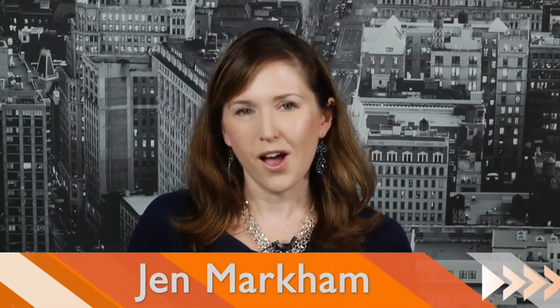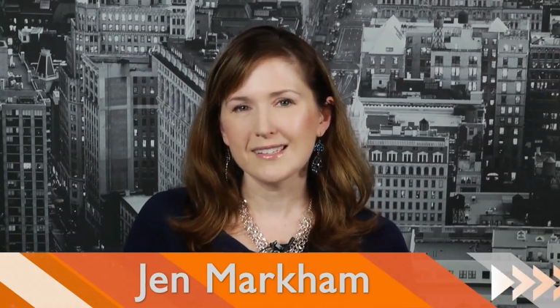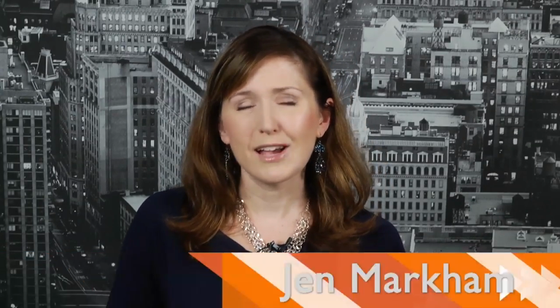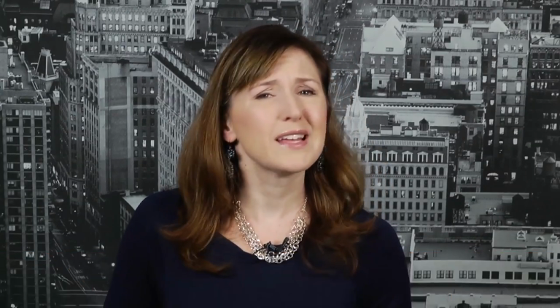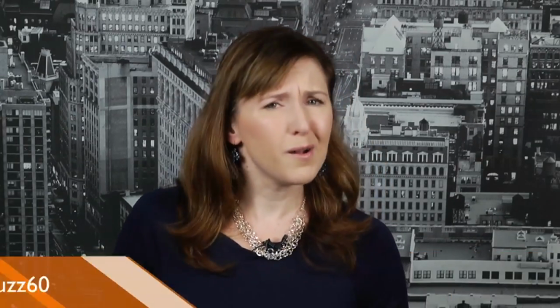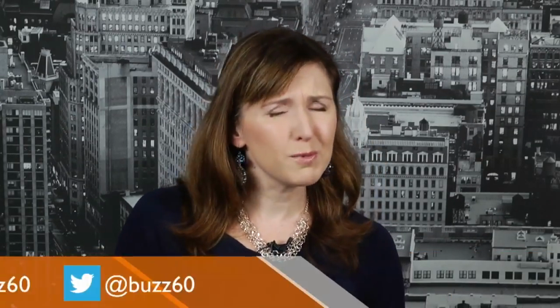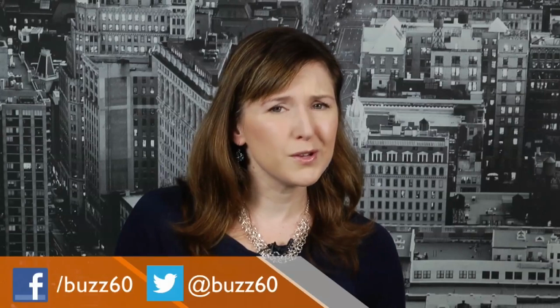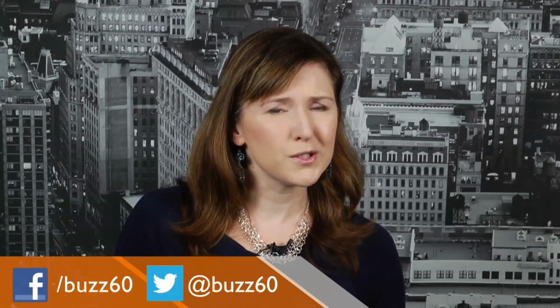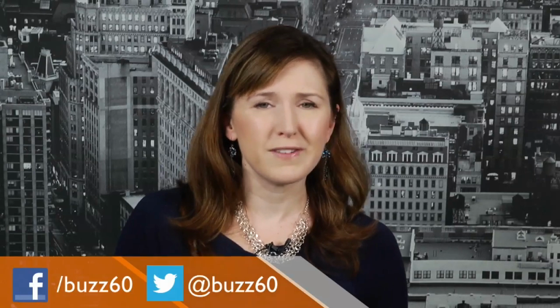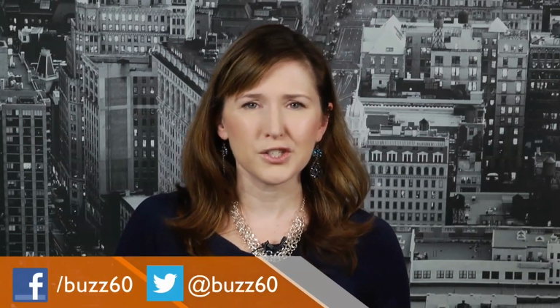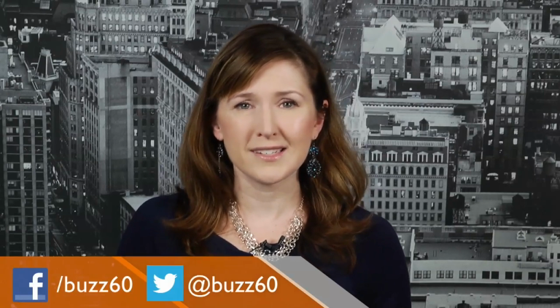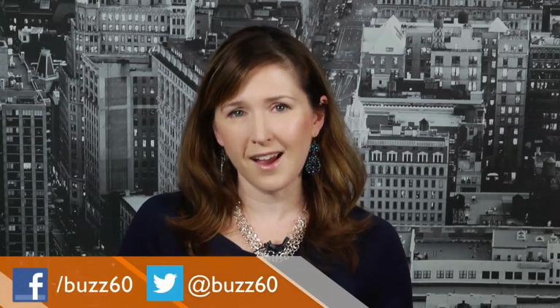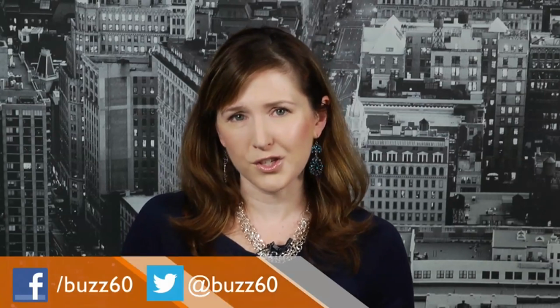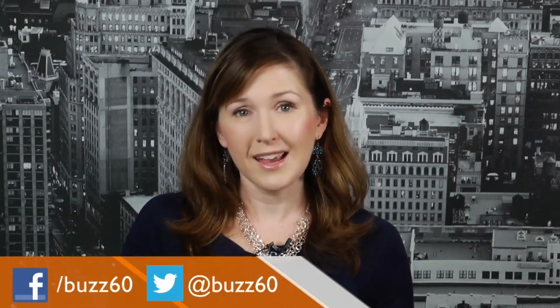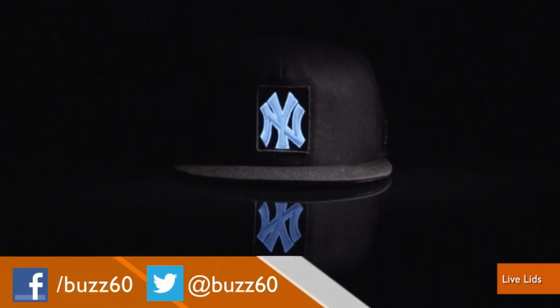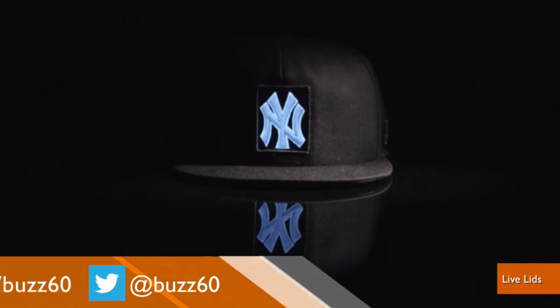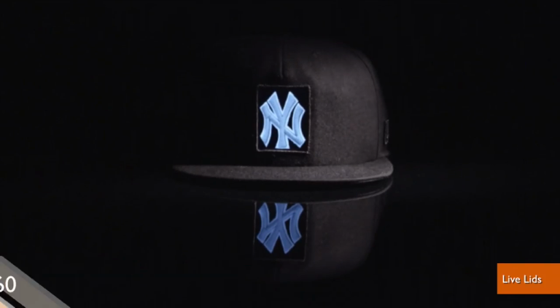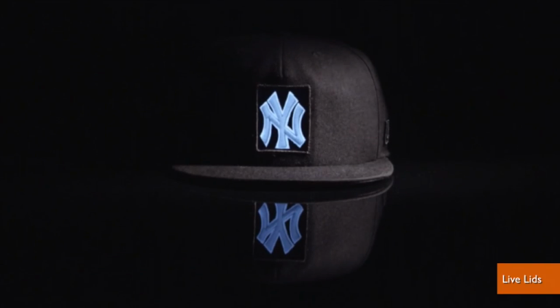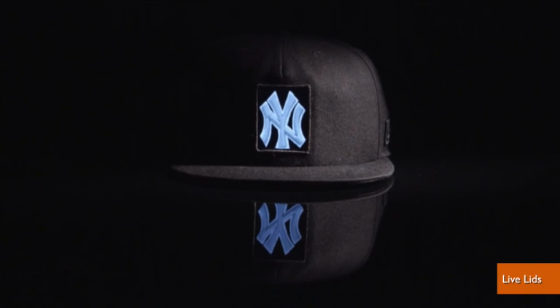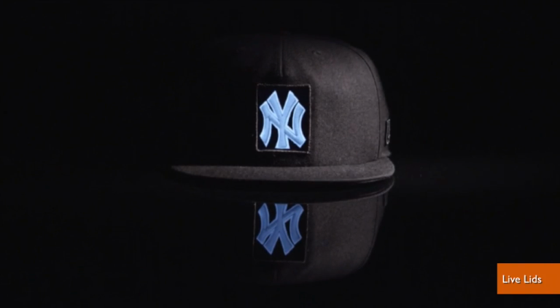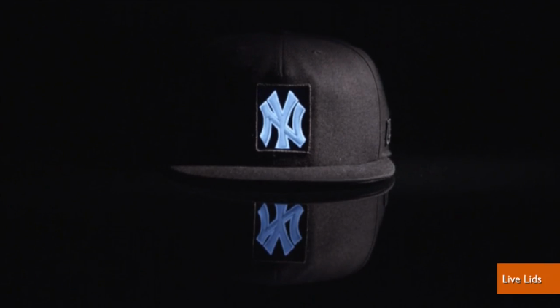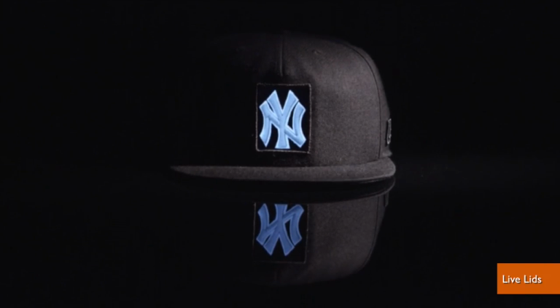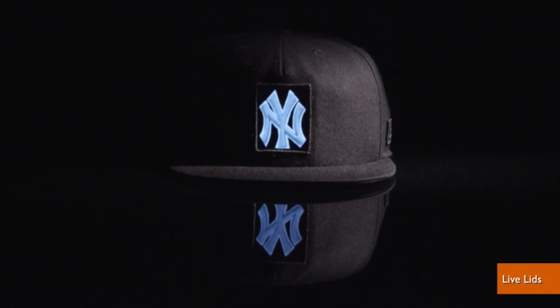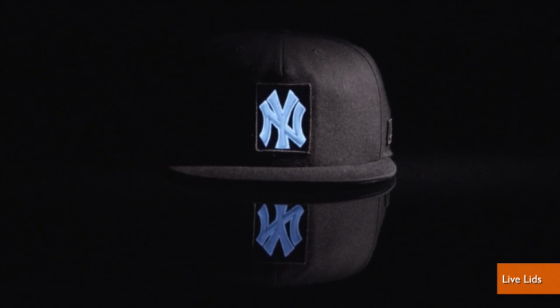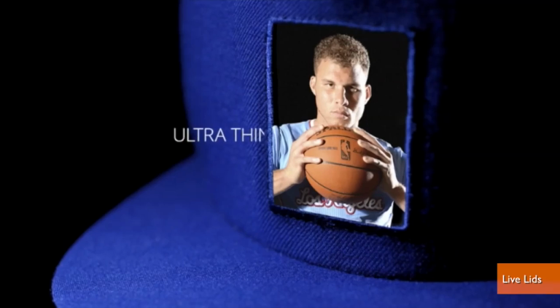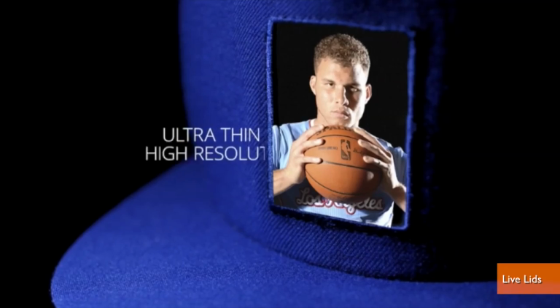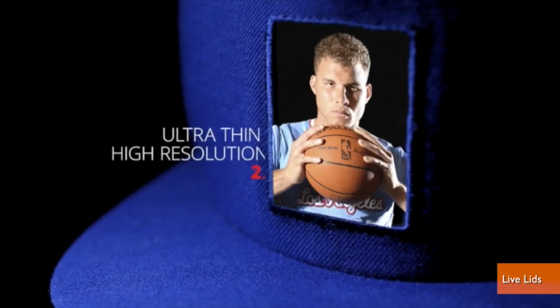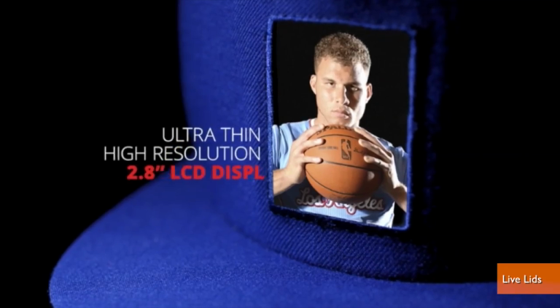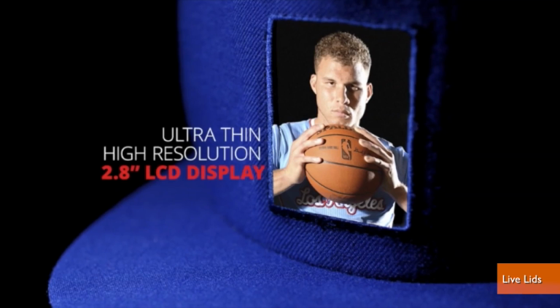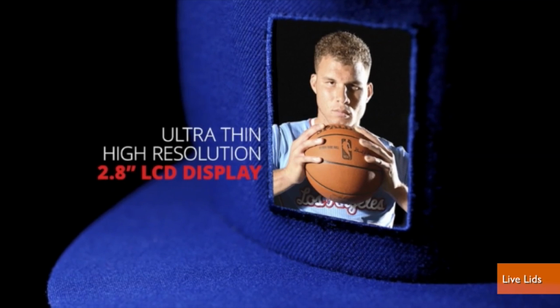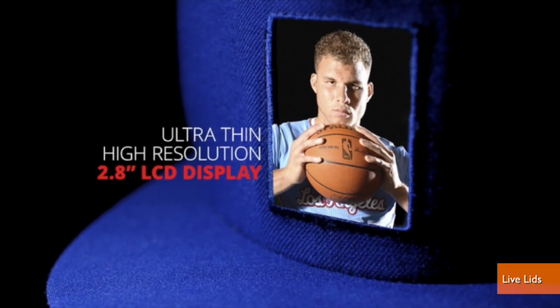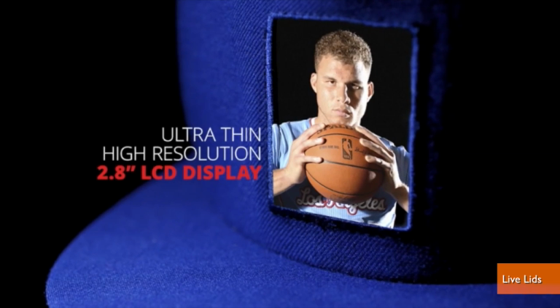Calling itself the ultimate fusion of fashion and technology, Live Lids is a baseball cap with an LCD screen where a logo would be.